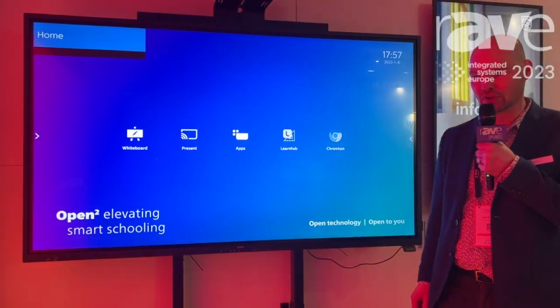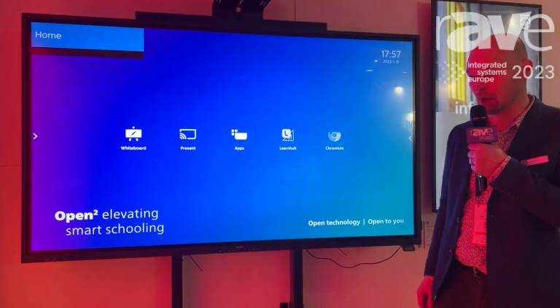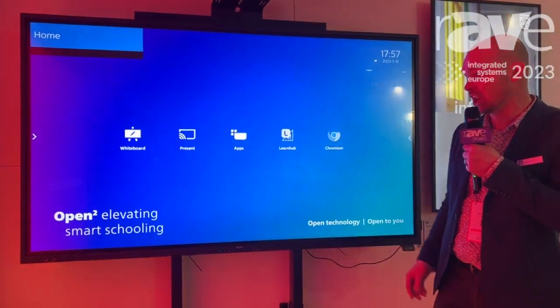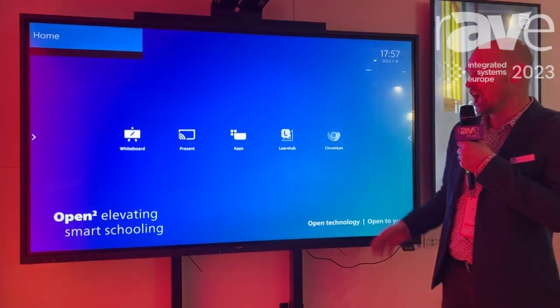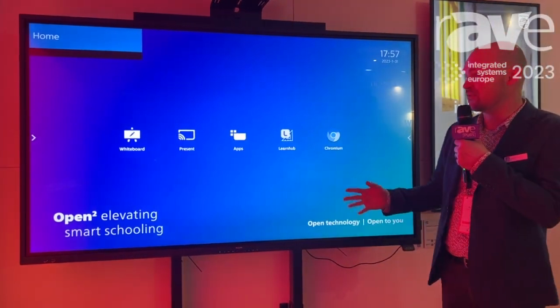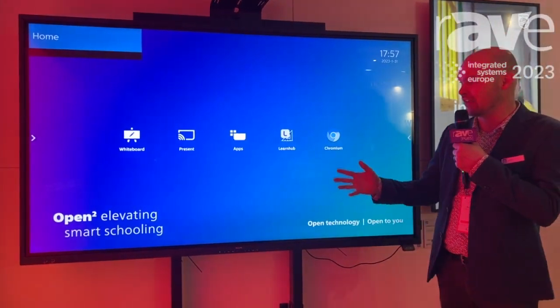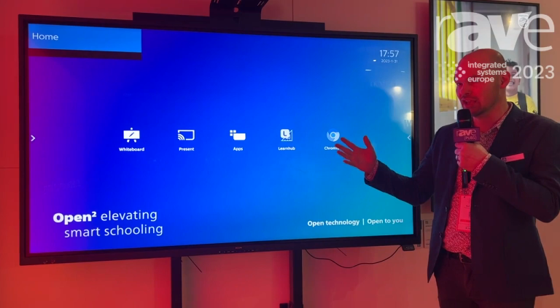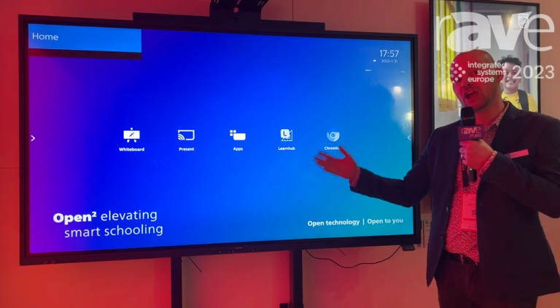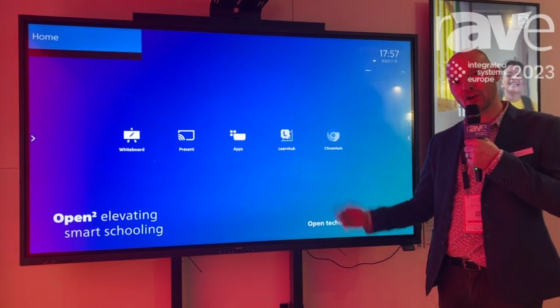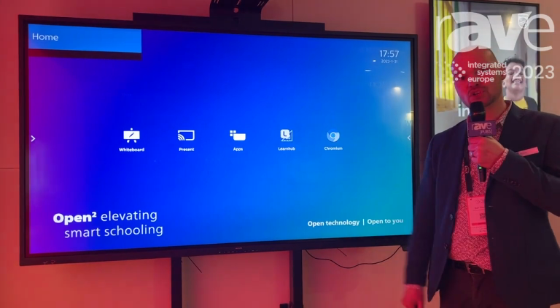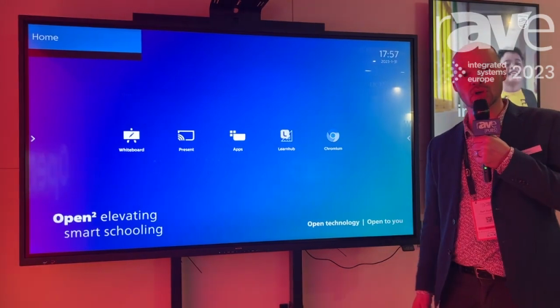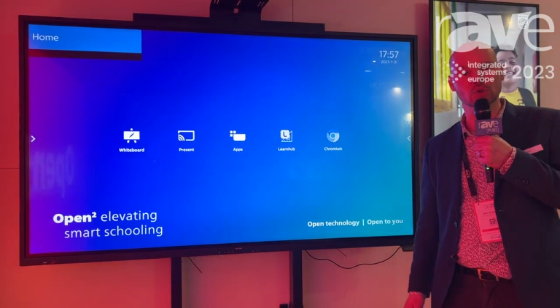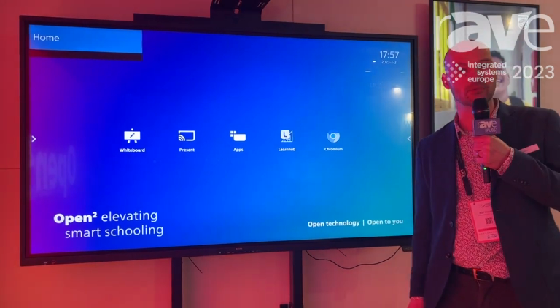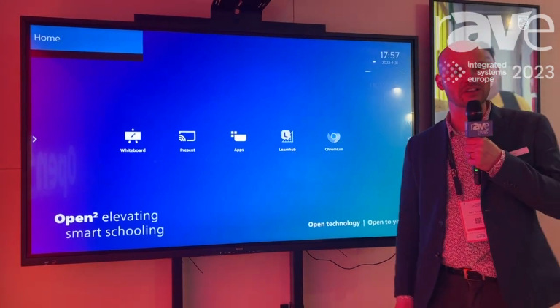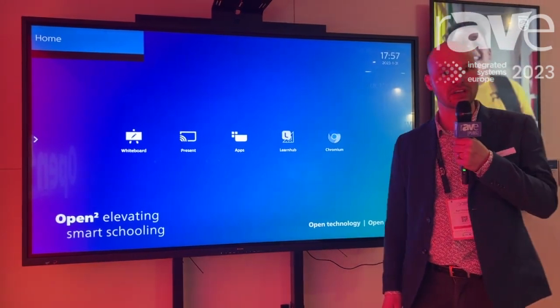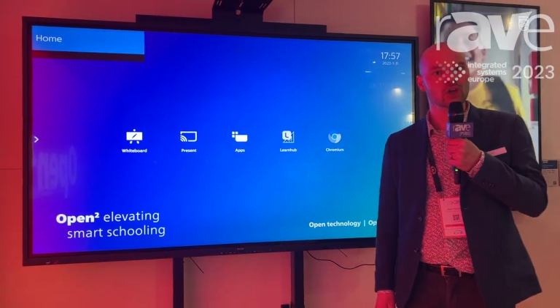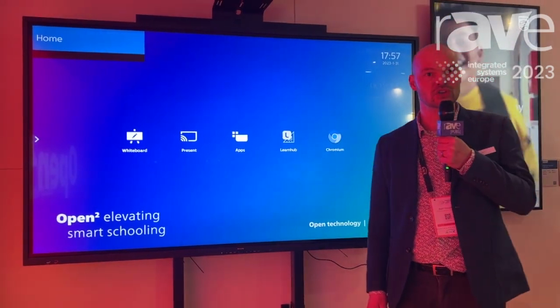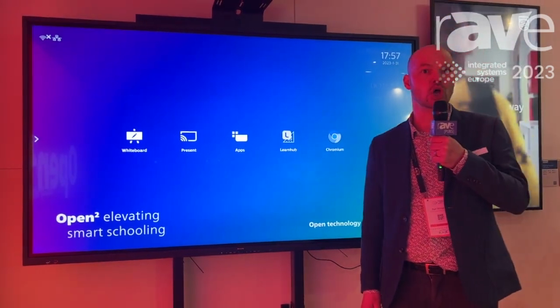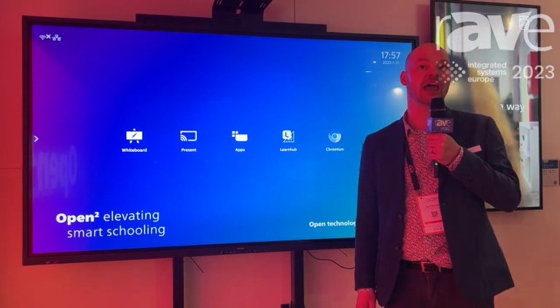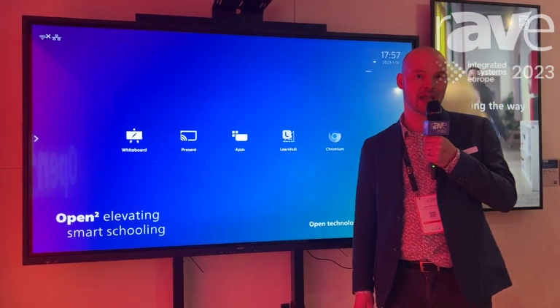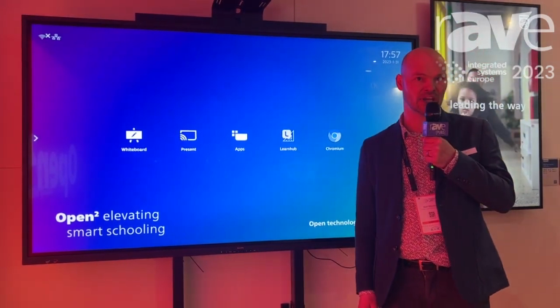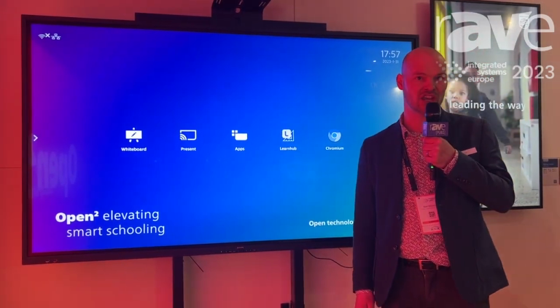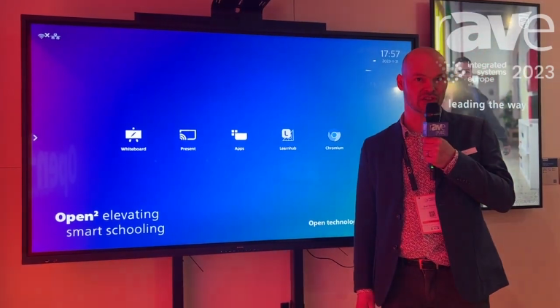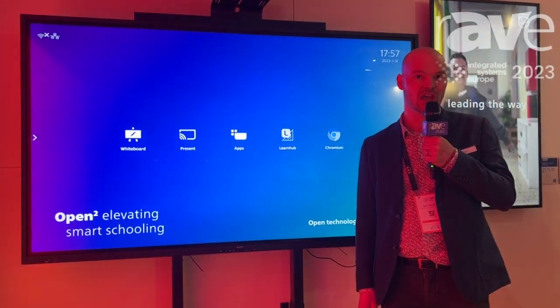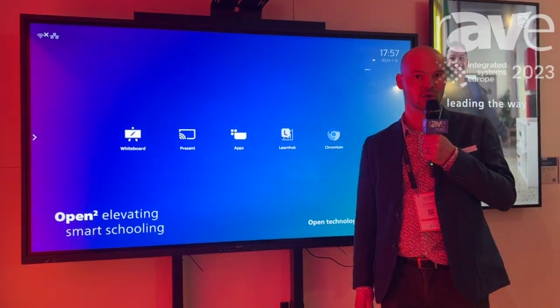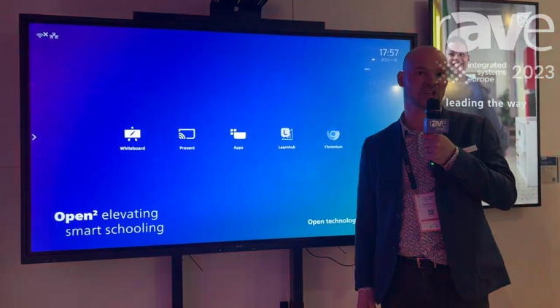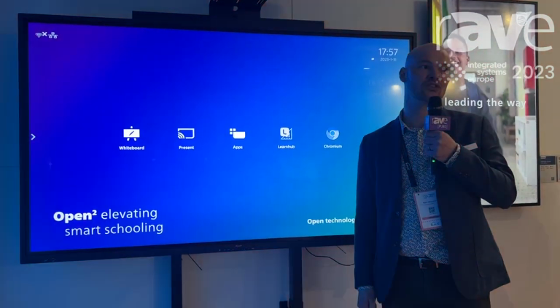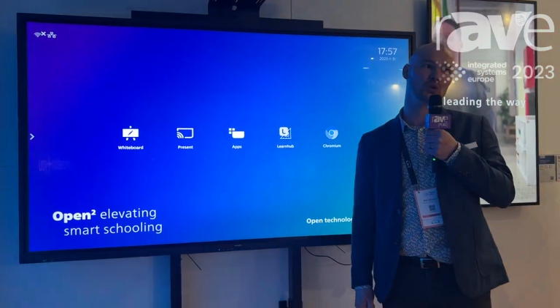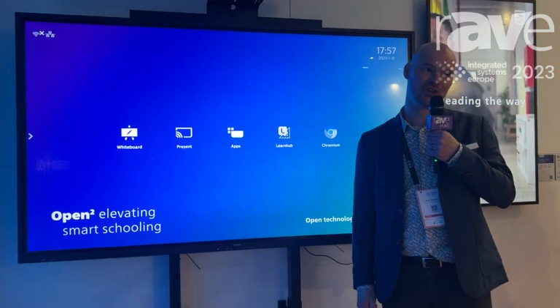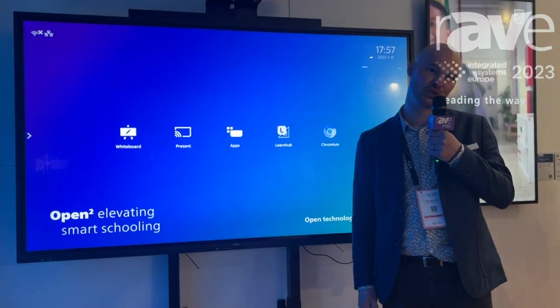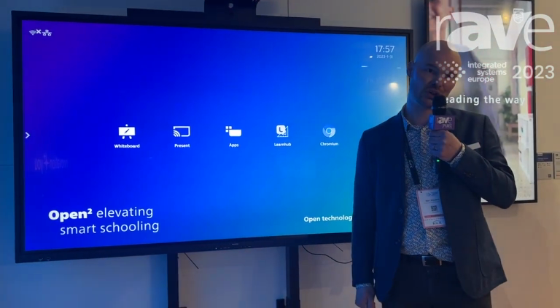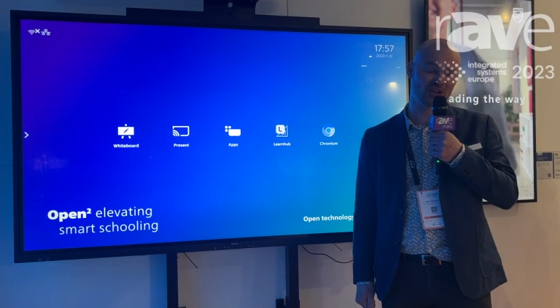For example, it also offers you the ability to install any application you would like to use in your classroom.